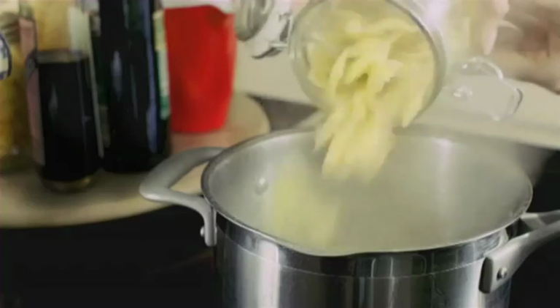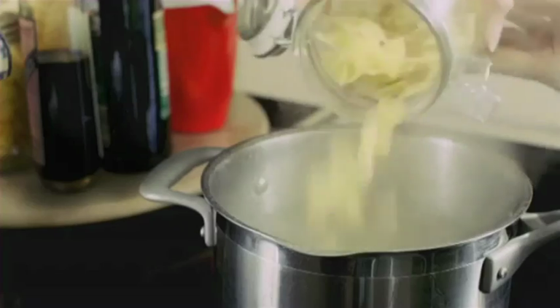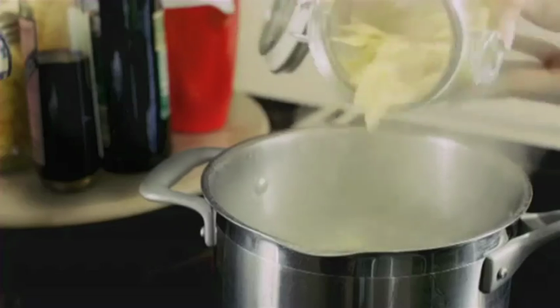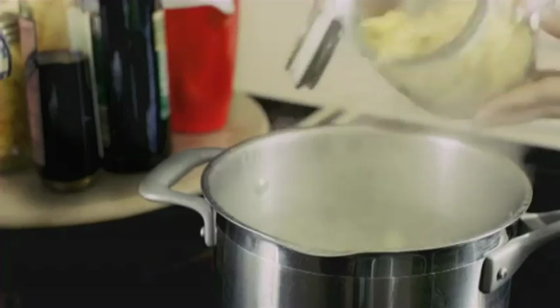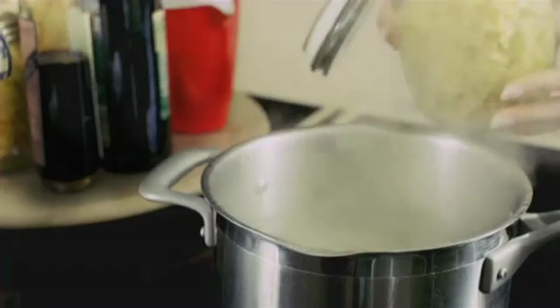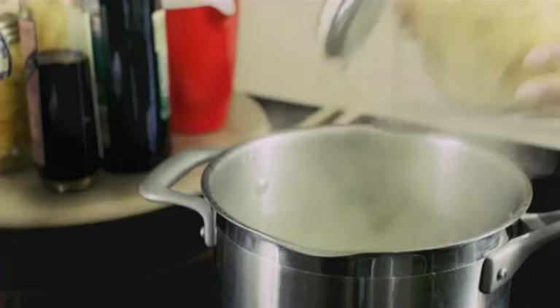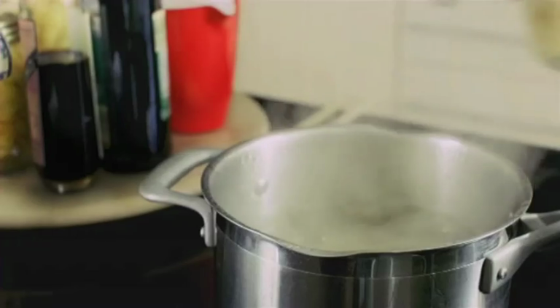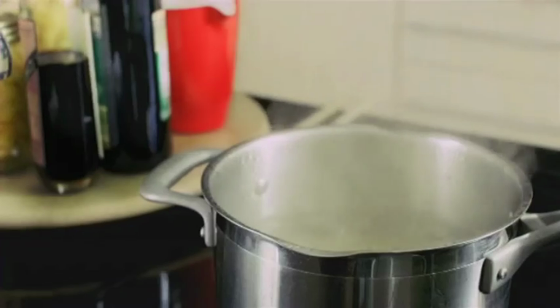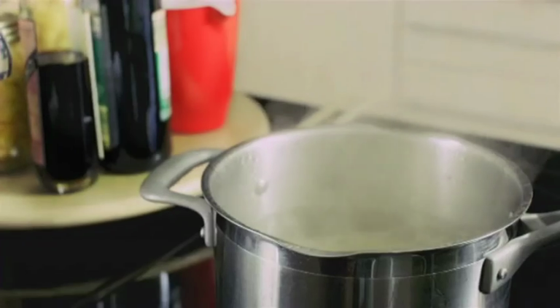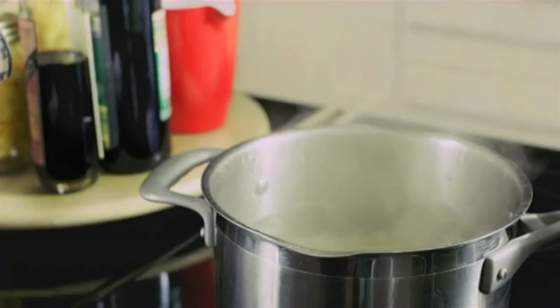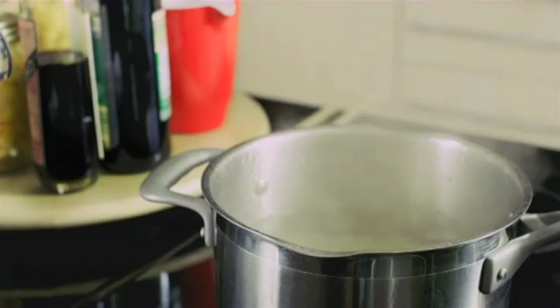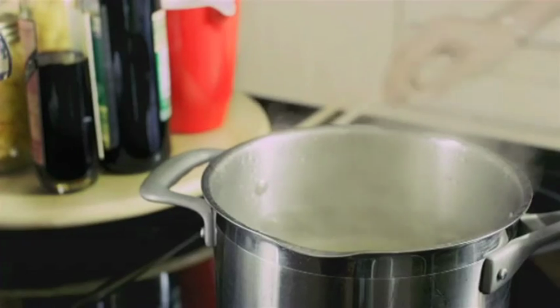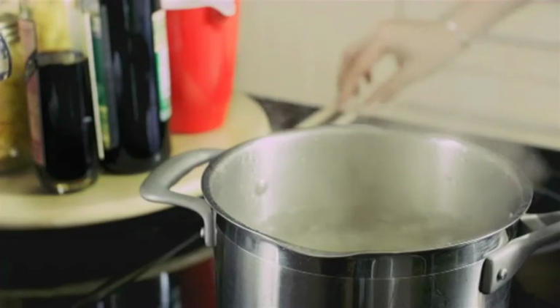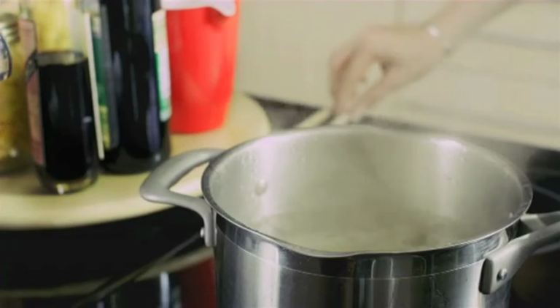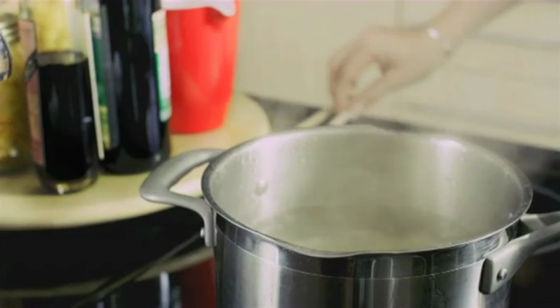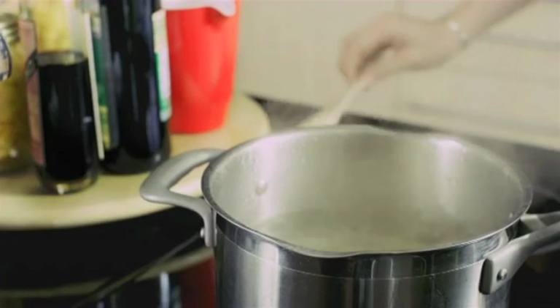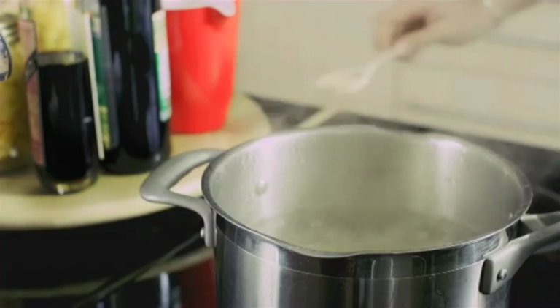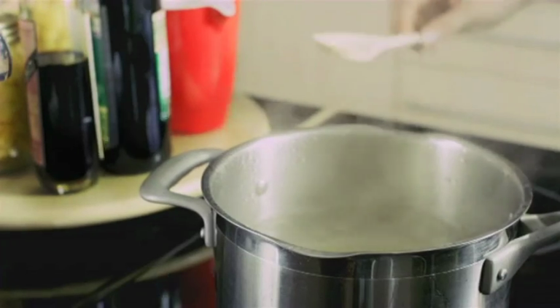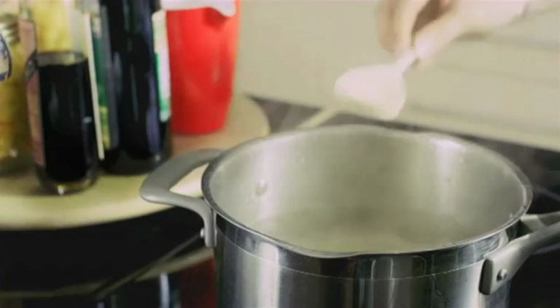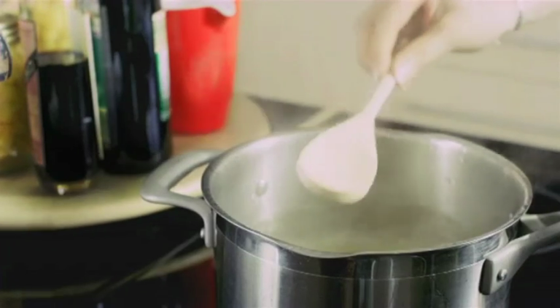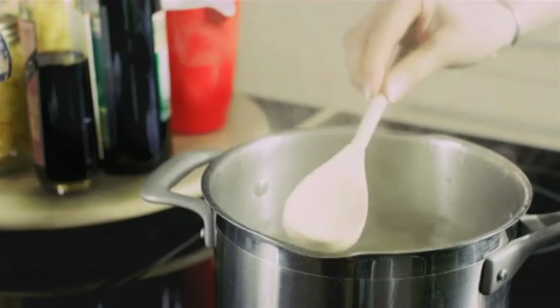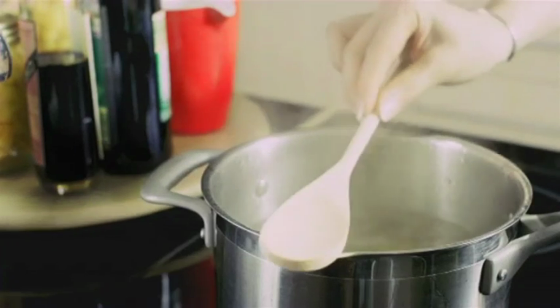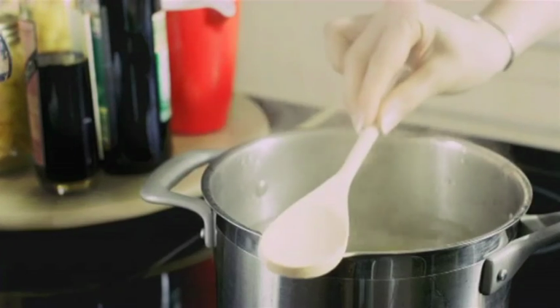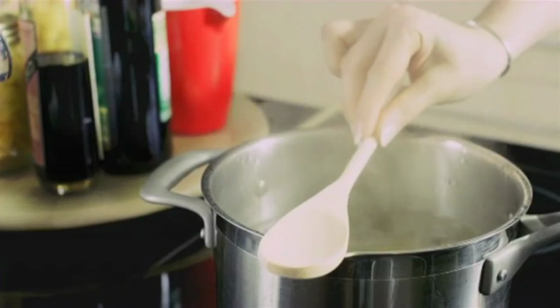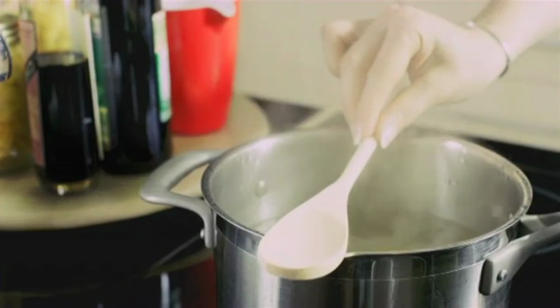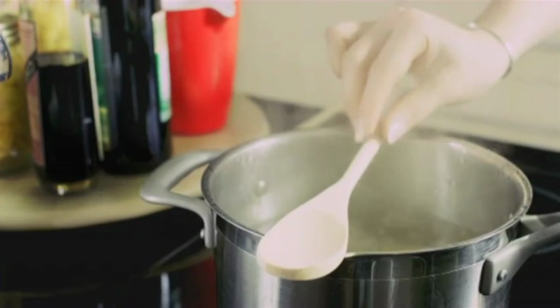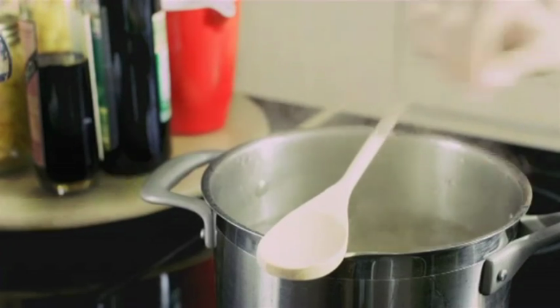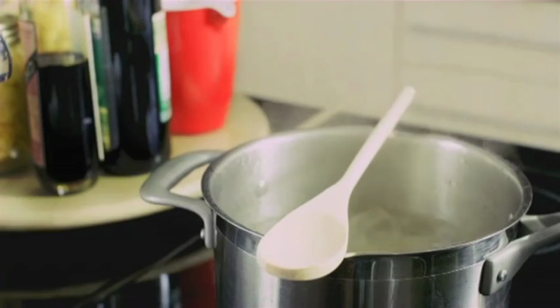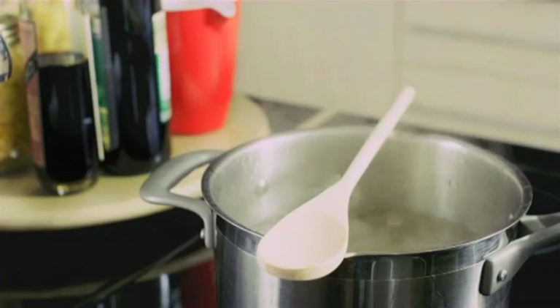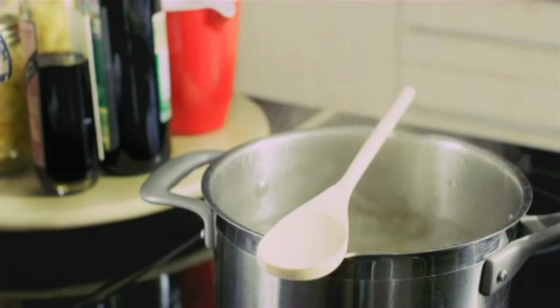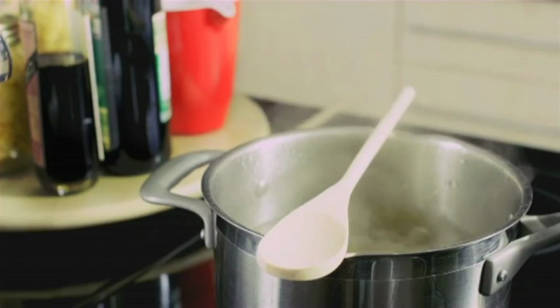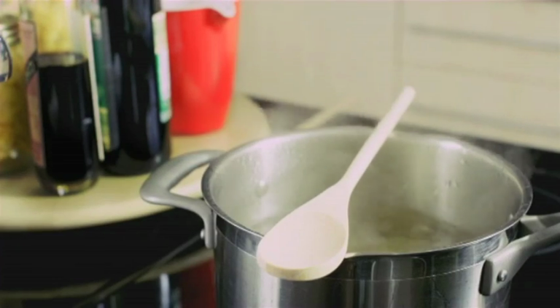And if you have a pan on the boil, place a wooden spoon on top to stop it boiling over.